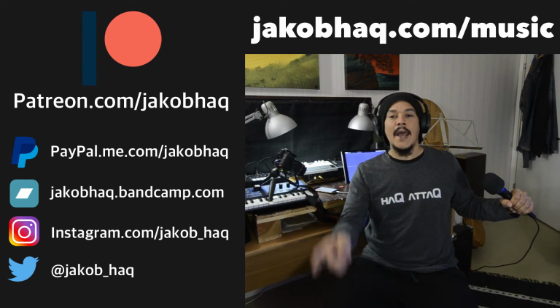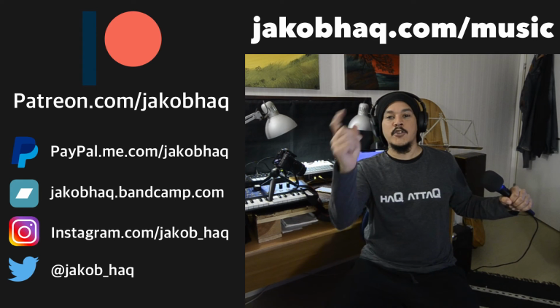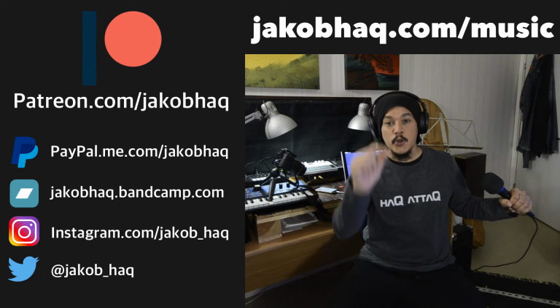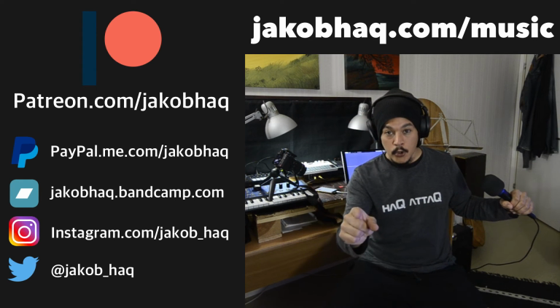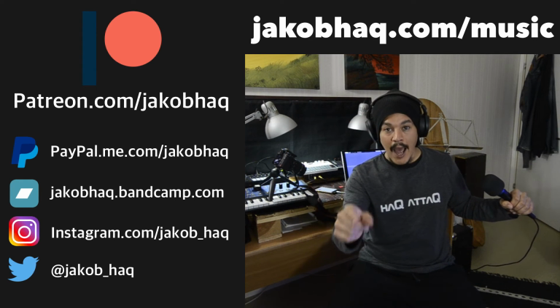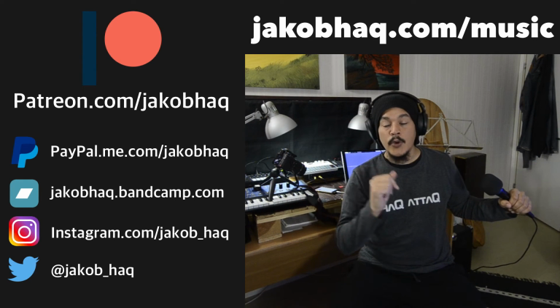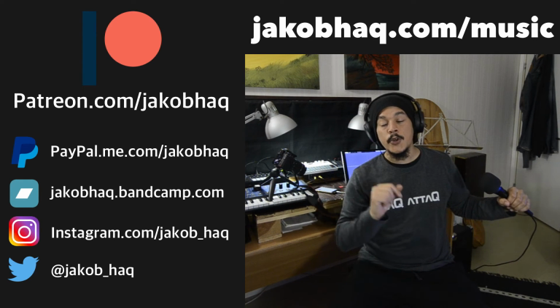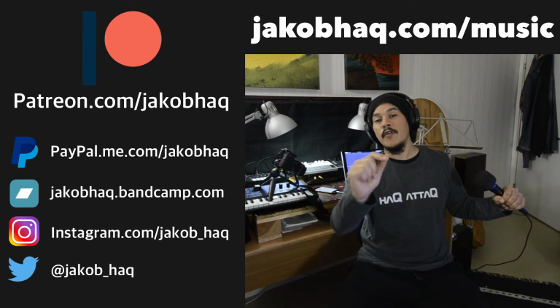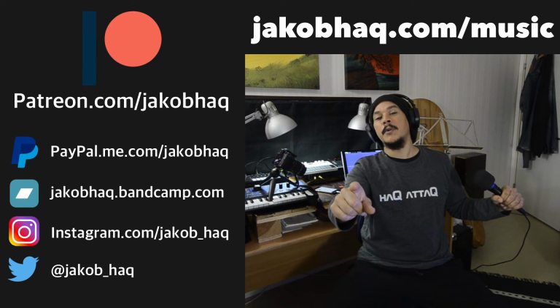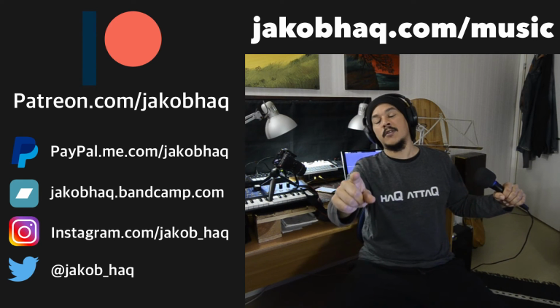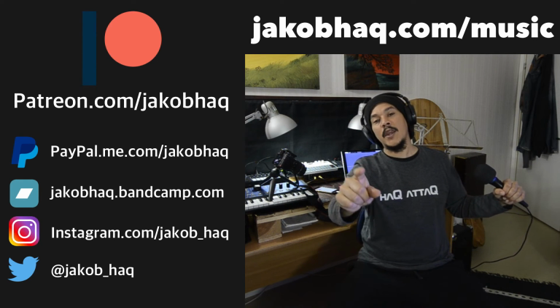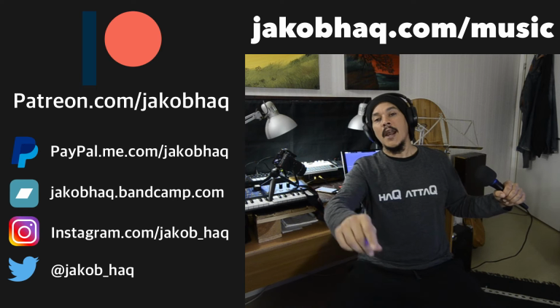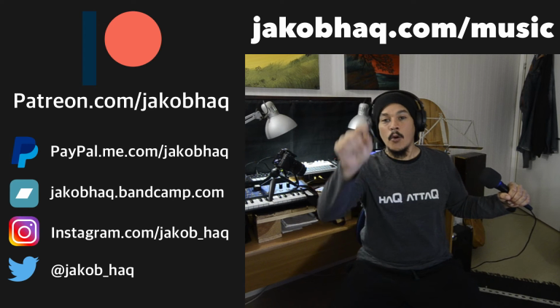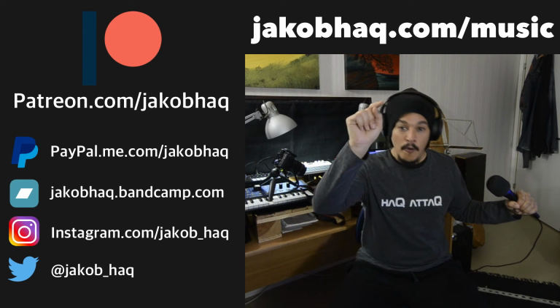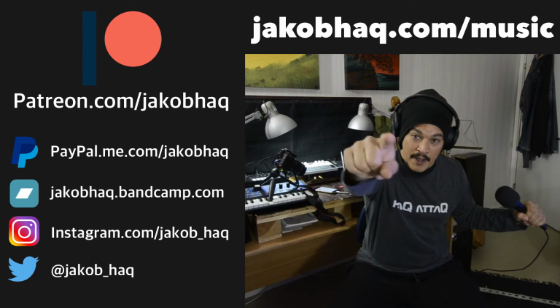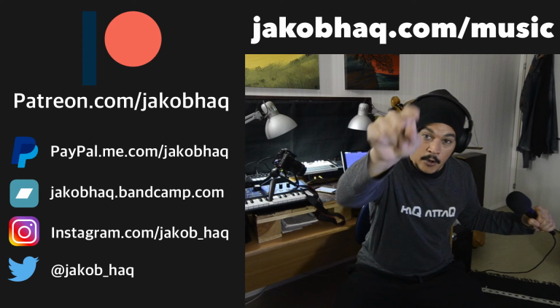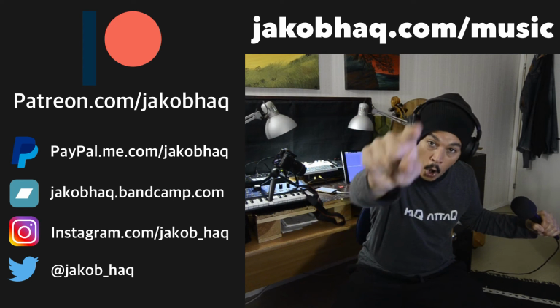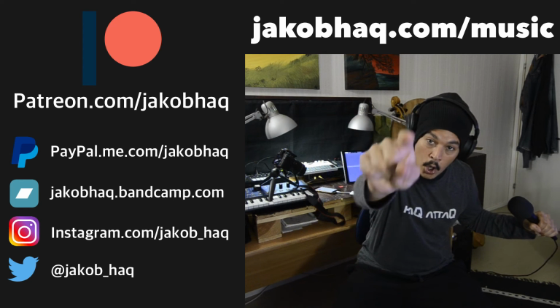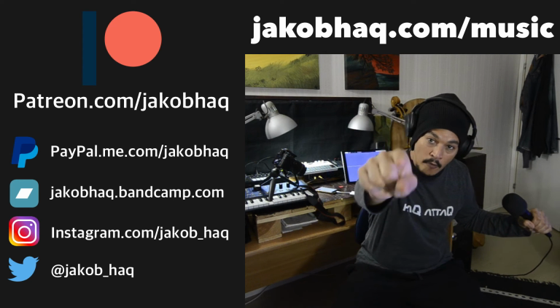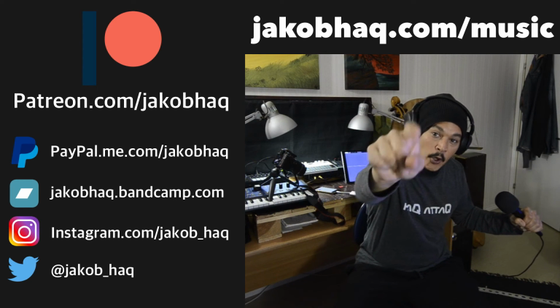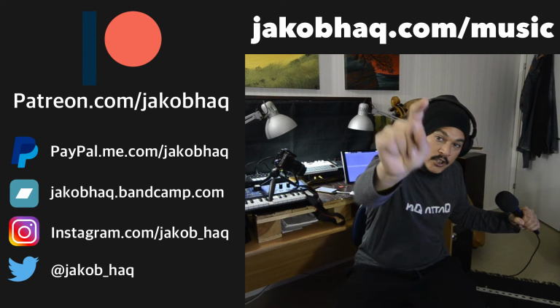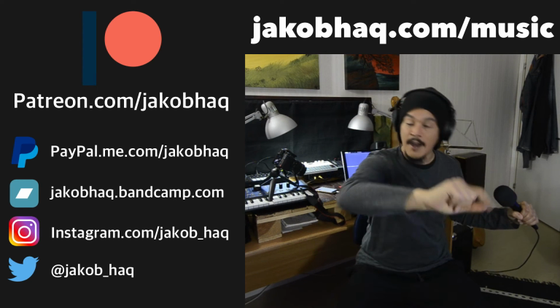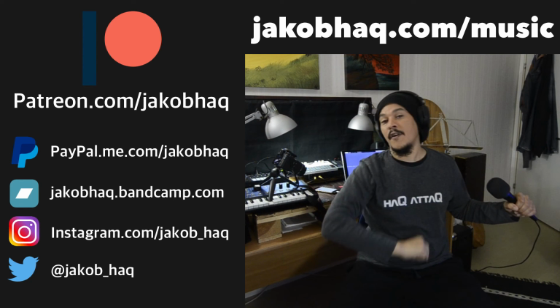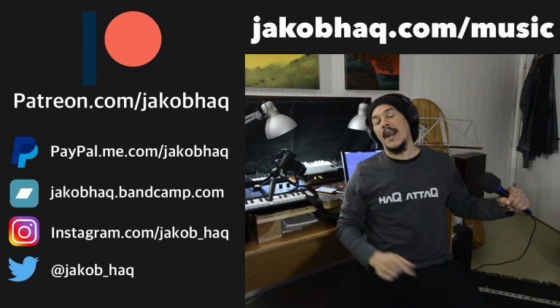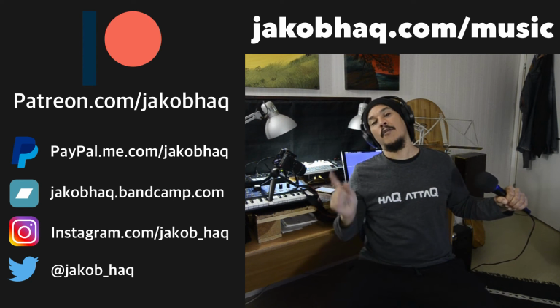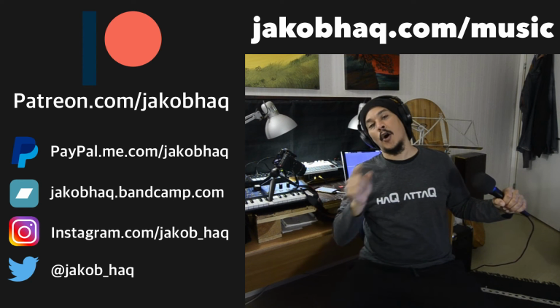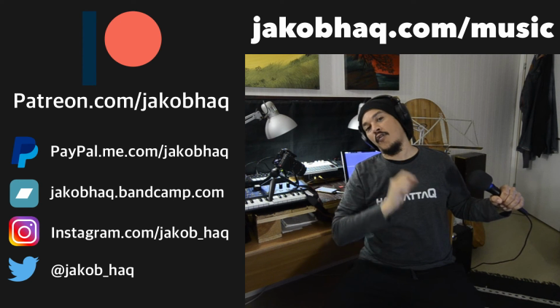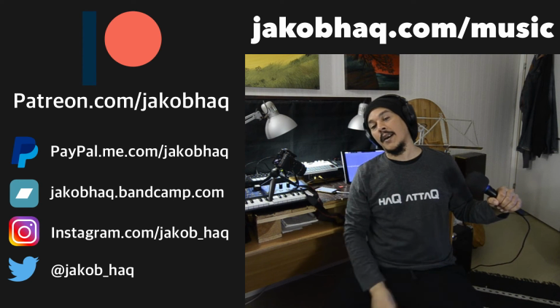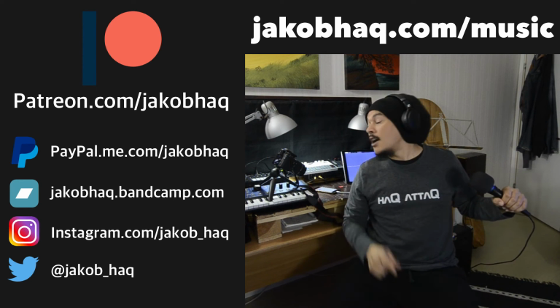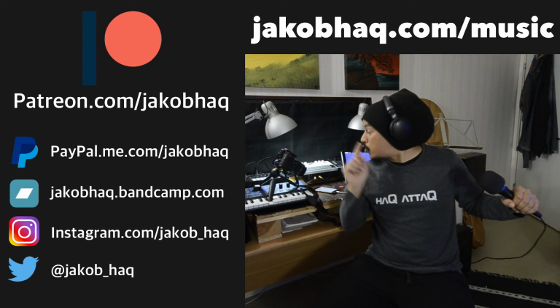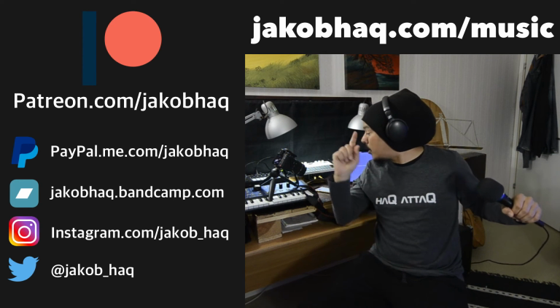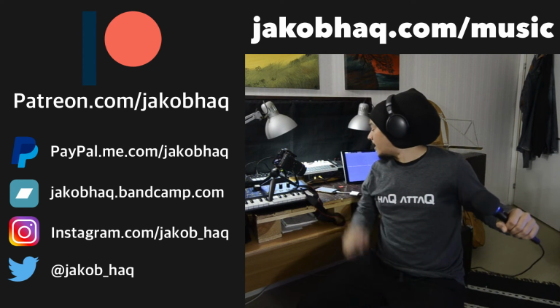As usual, I wish you a very productive week. Now go finger all of your stuff and have a lot of fun doing it.